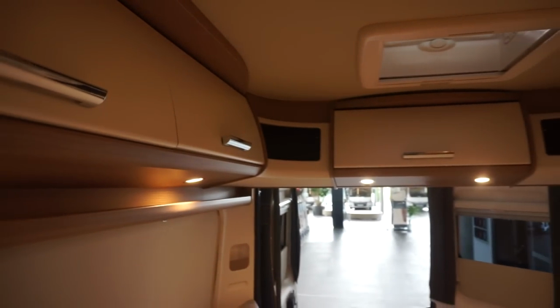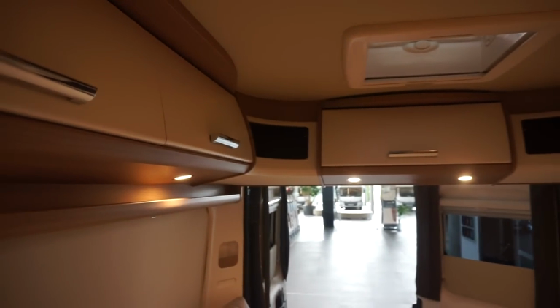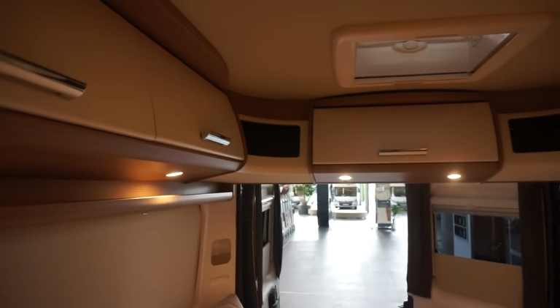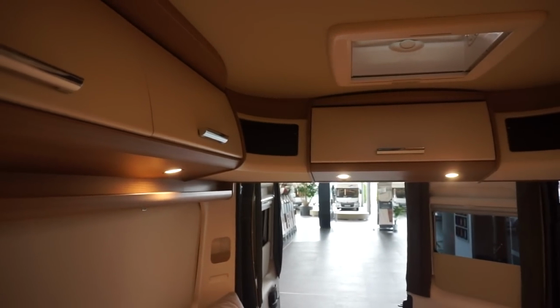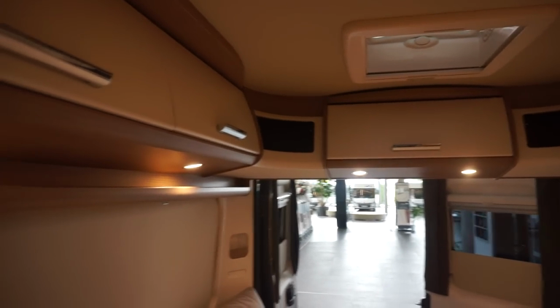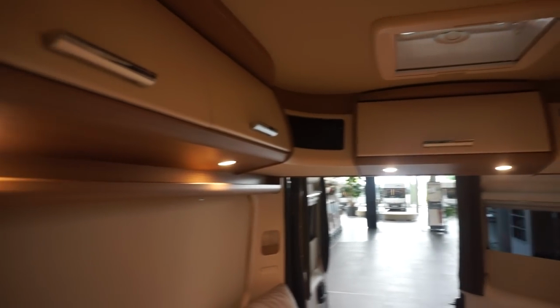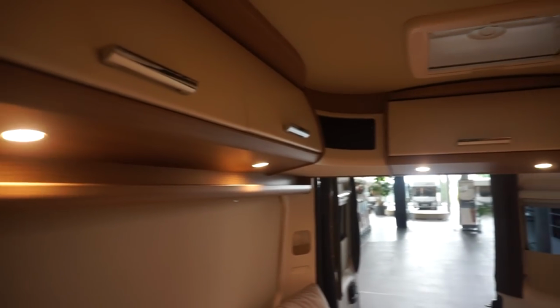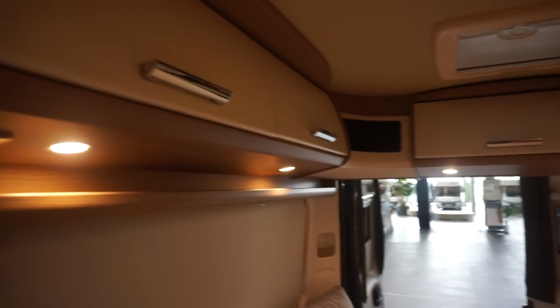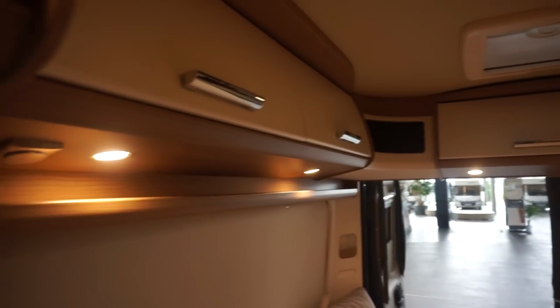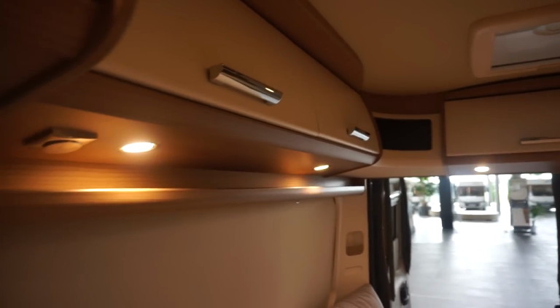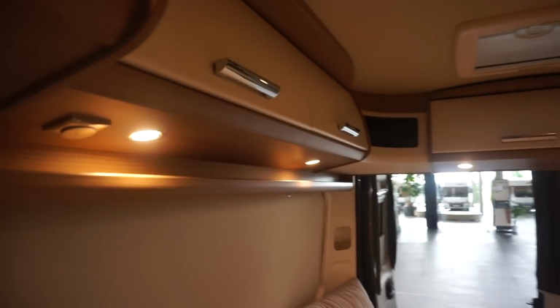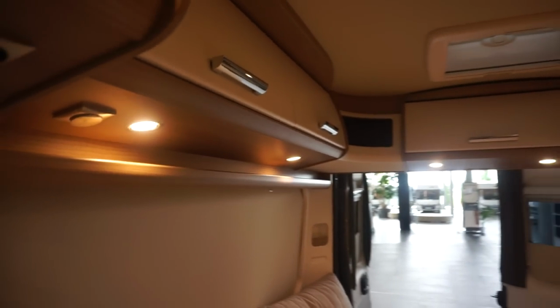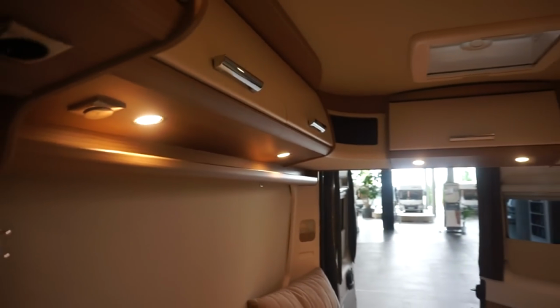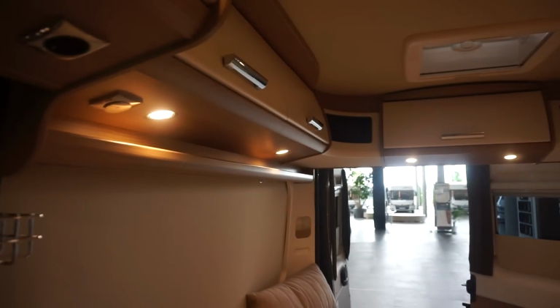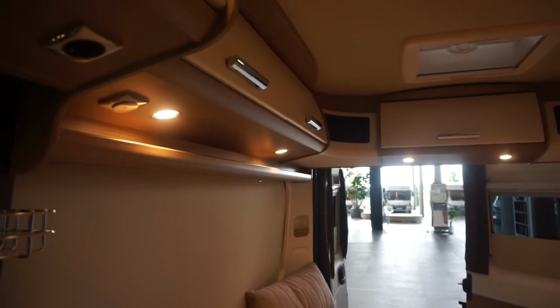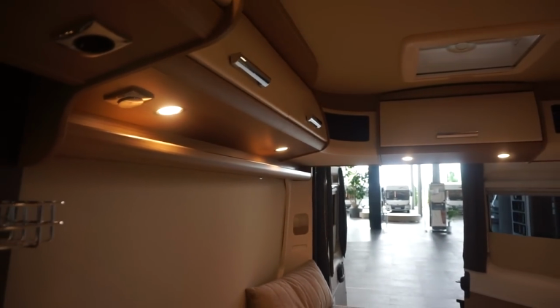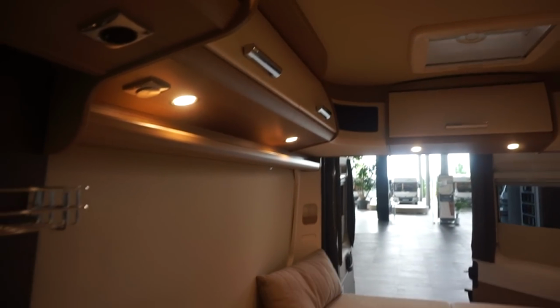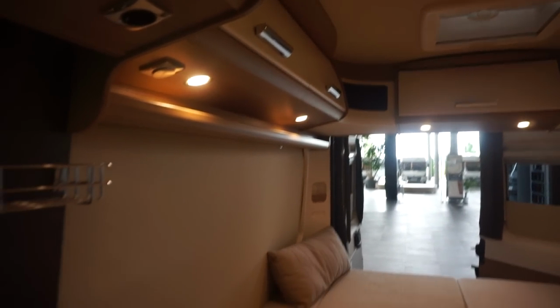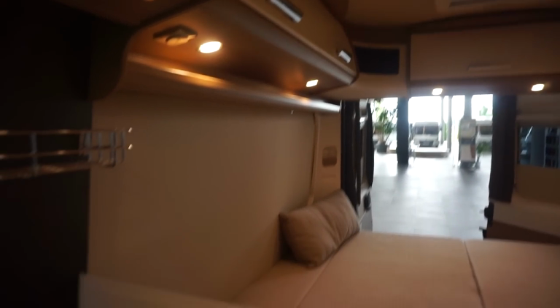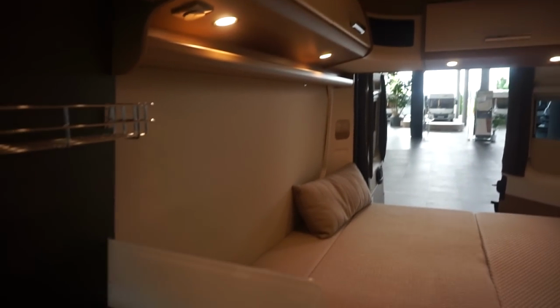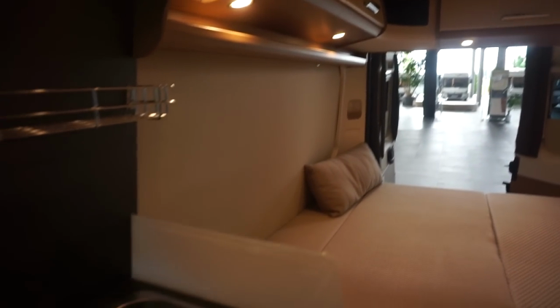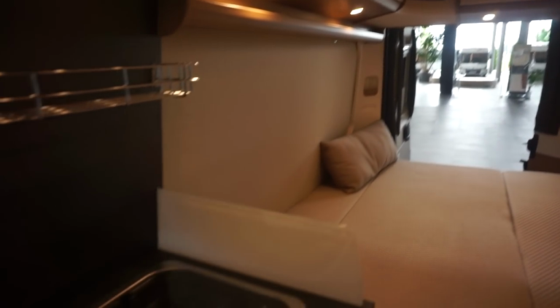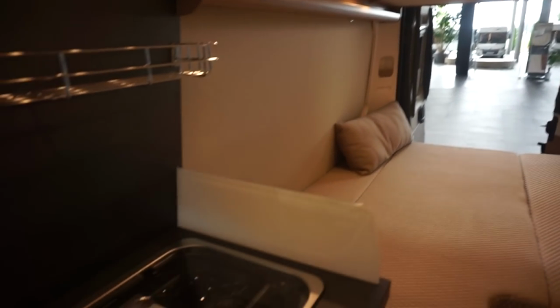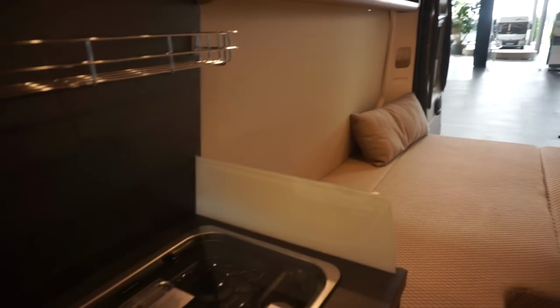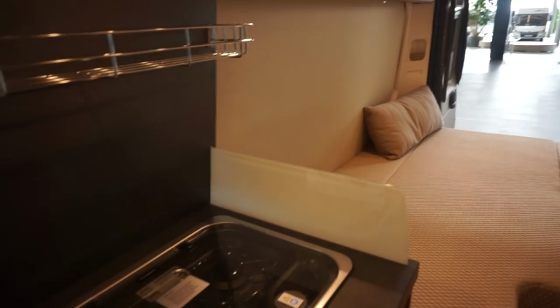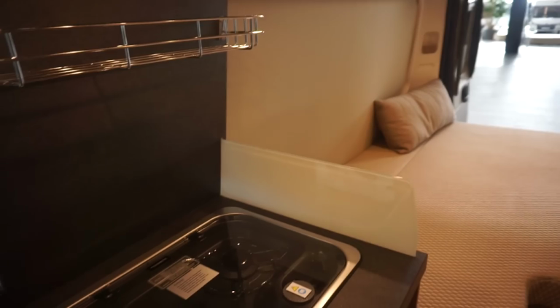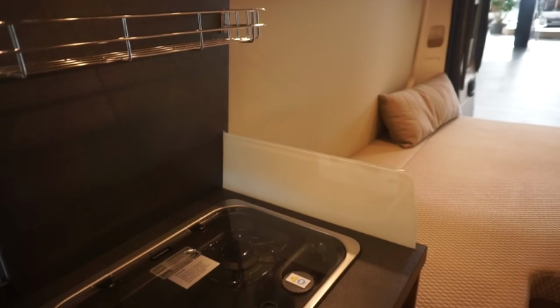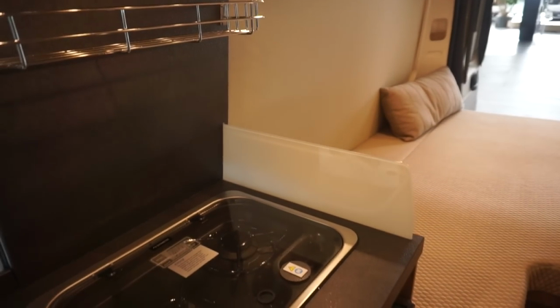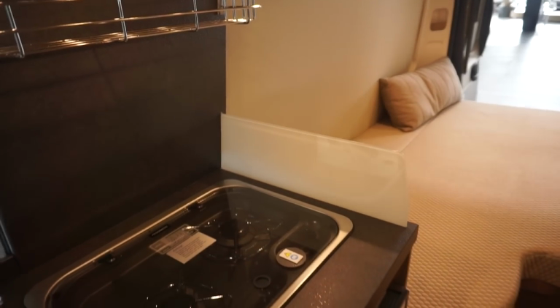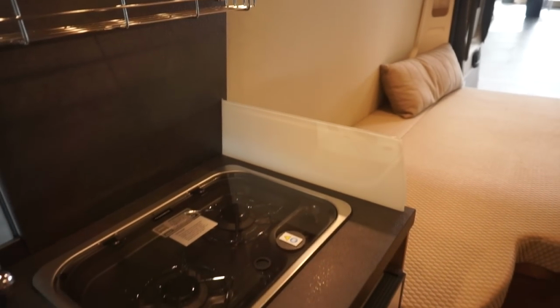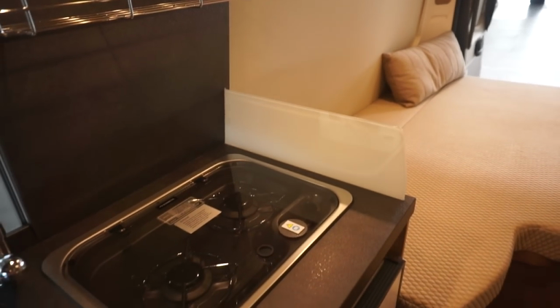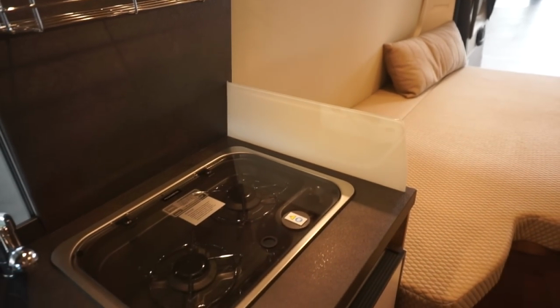Fridge — a V-way fridge down there under the two-burner.